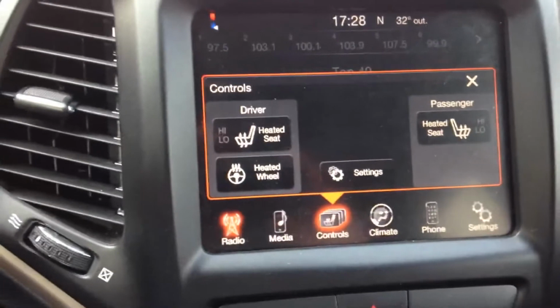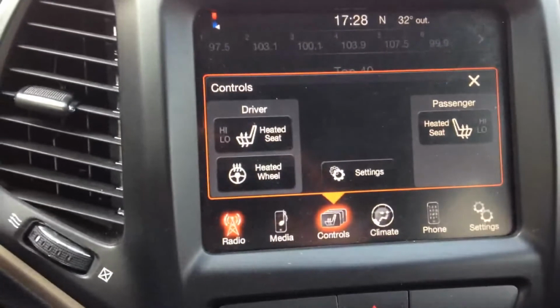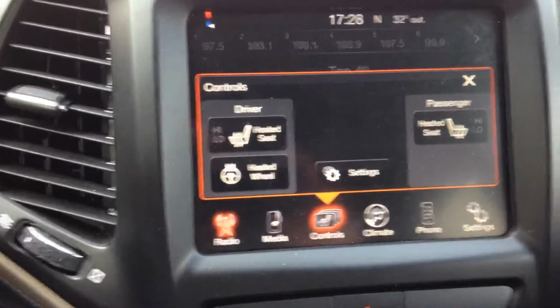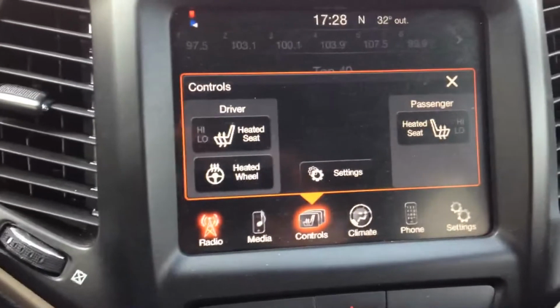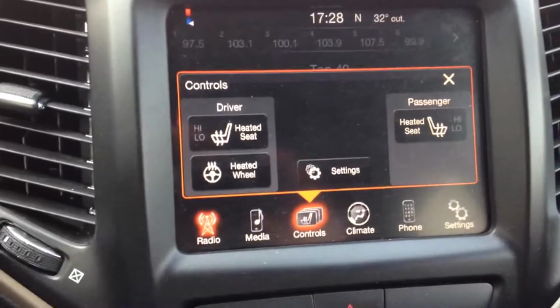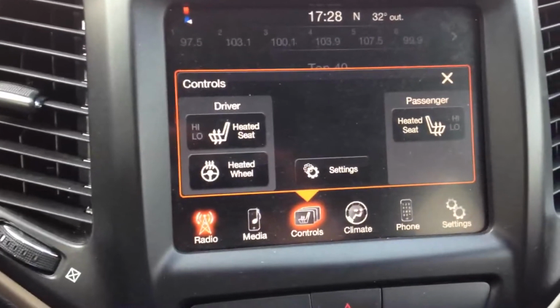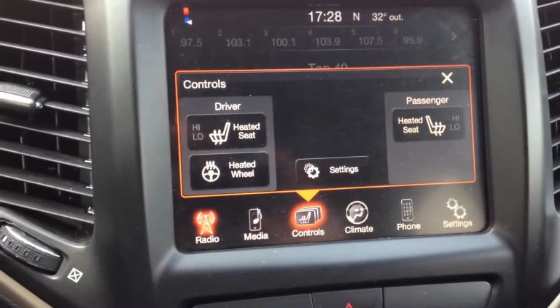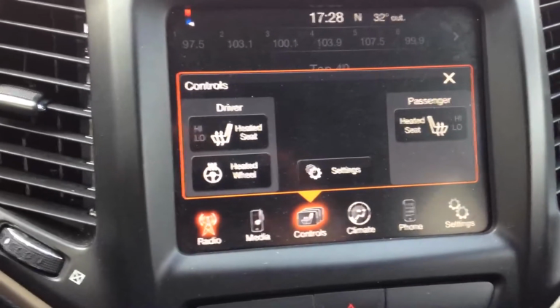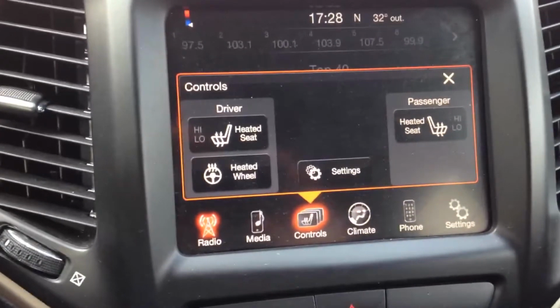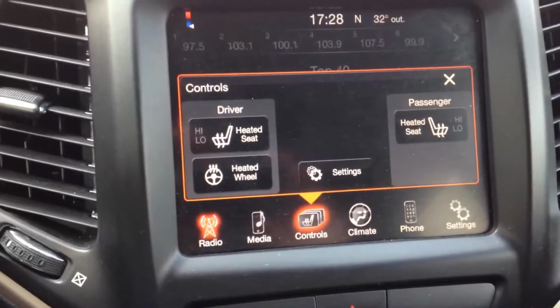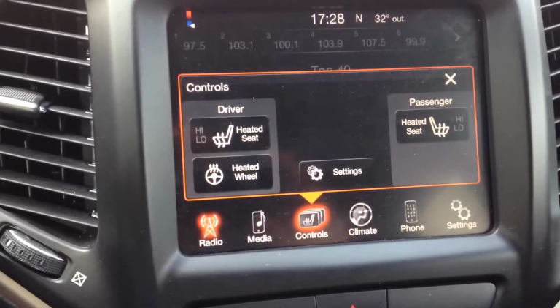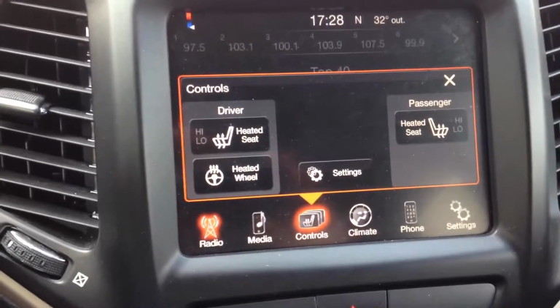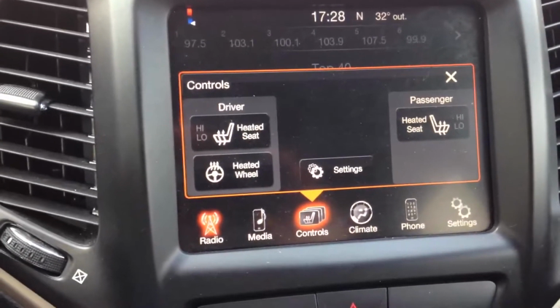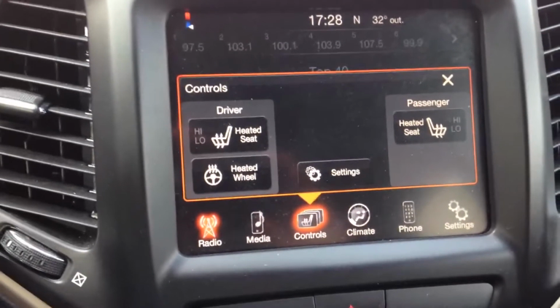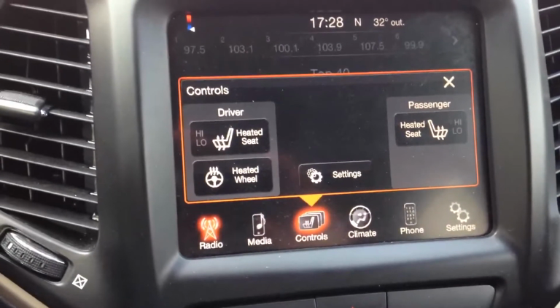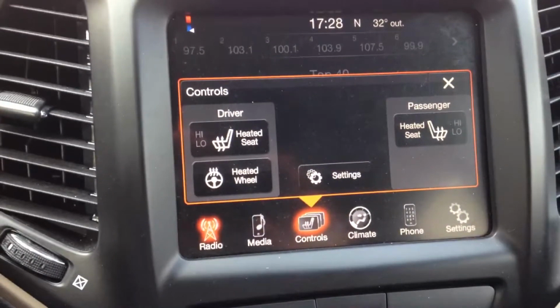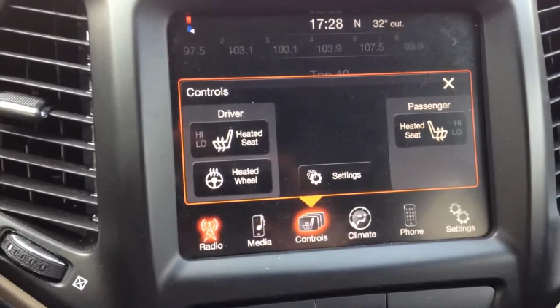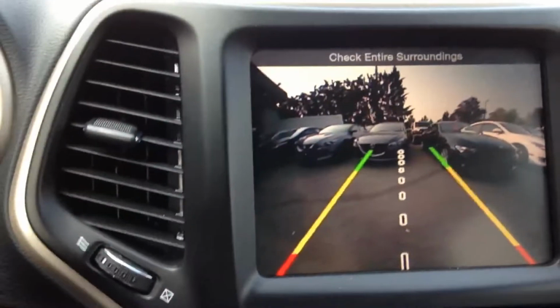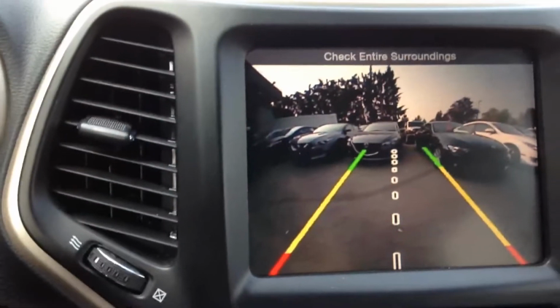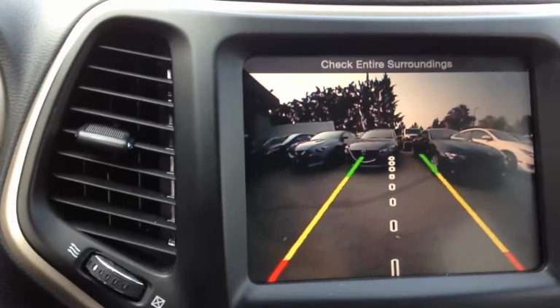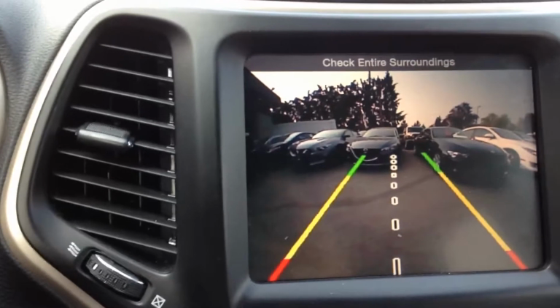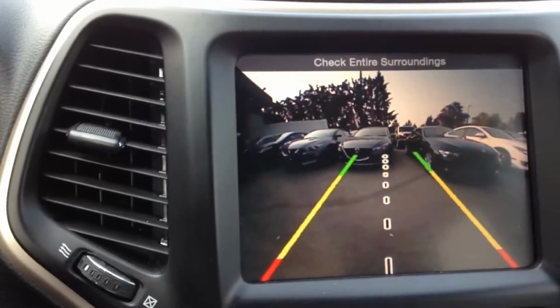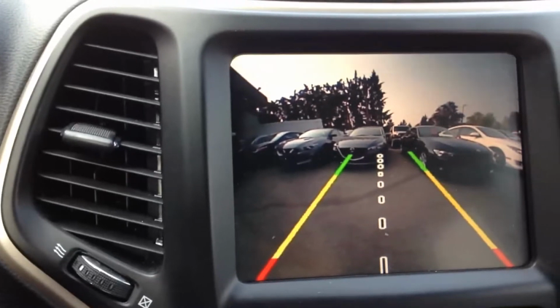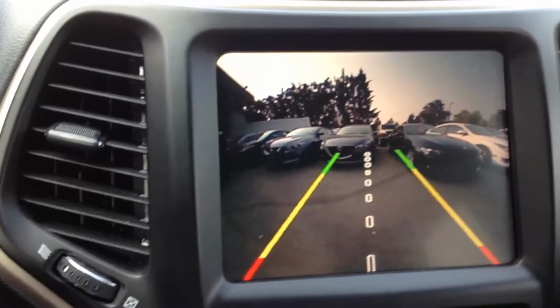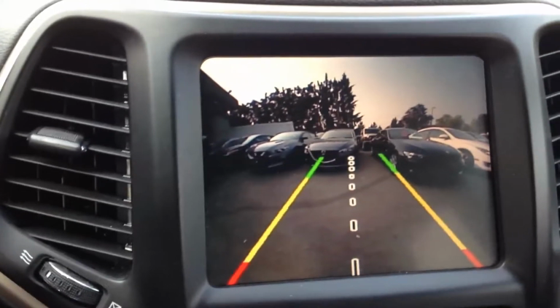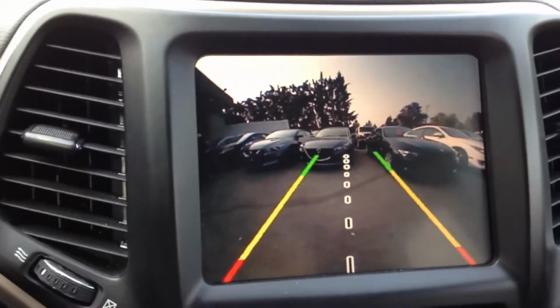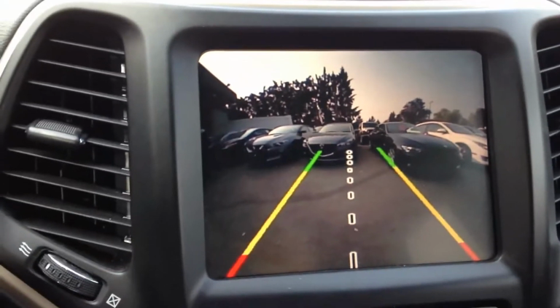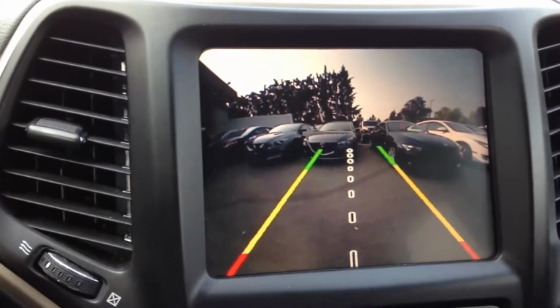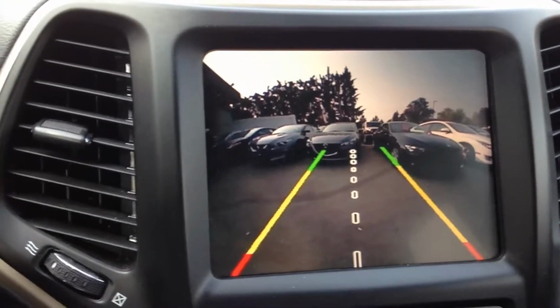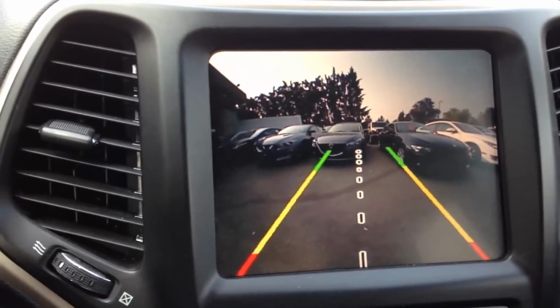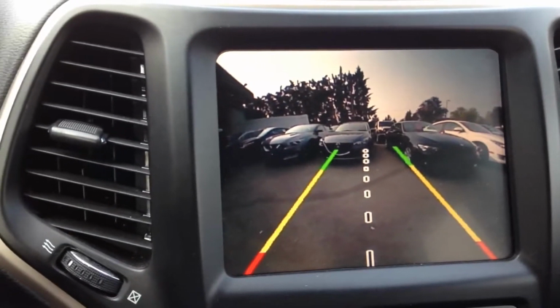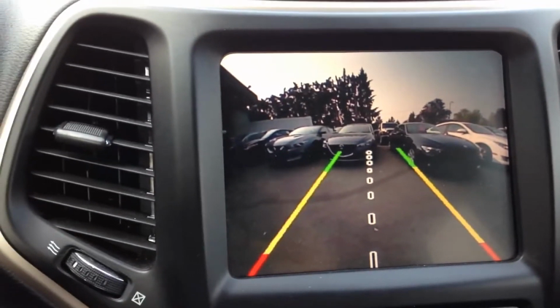It does come with heated seats and a heated steering wheel, and a 360-degree backup camera.